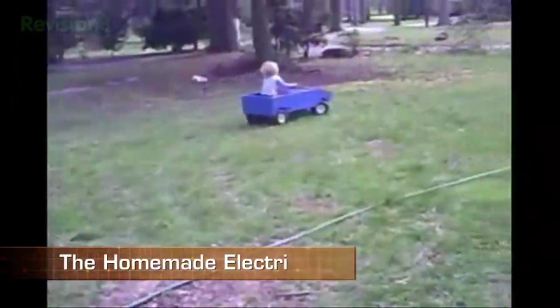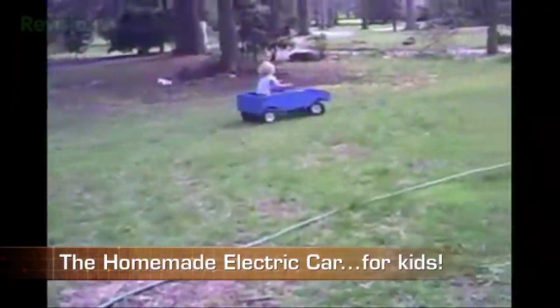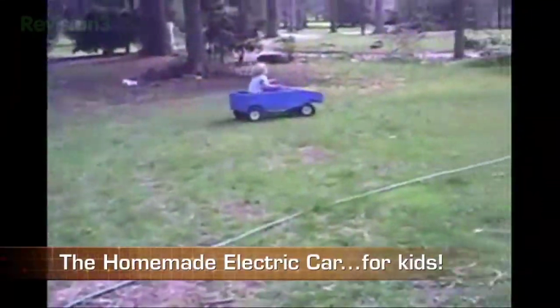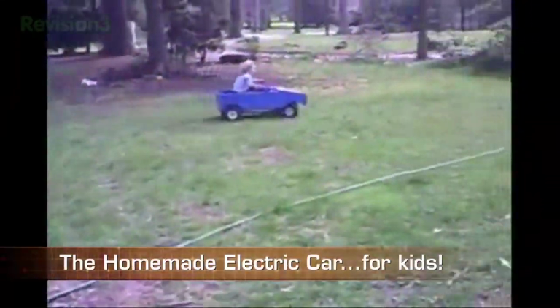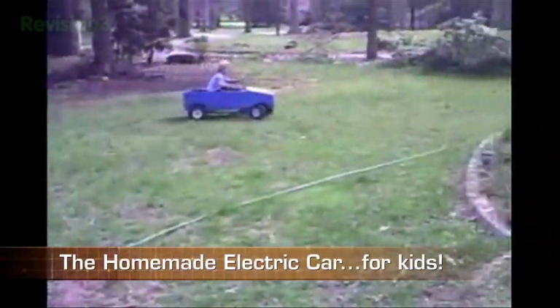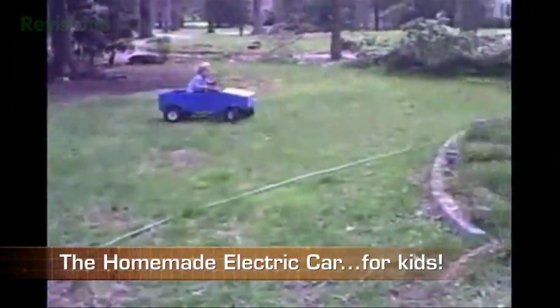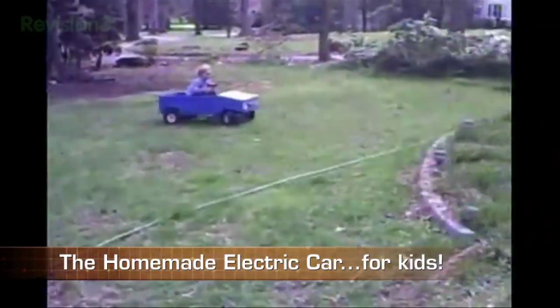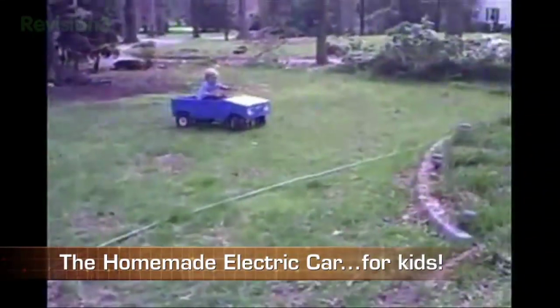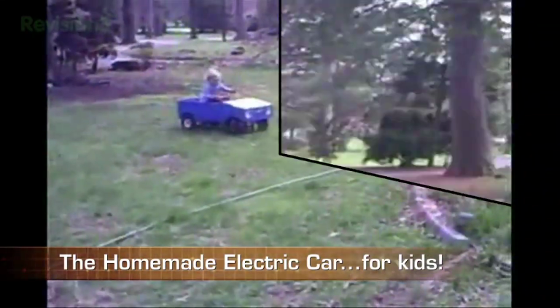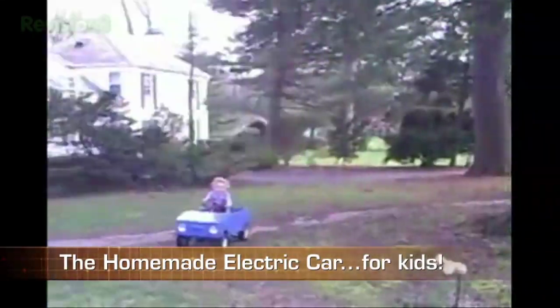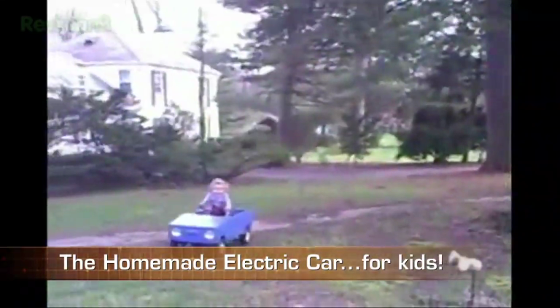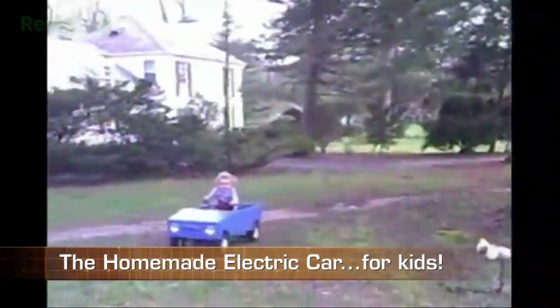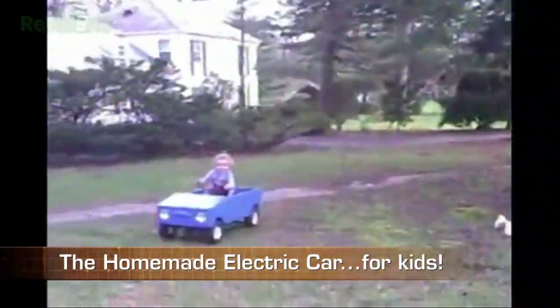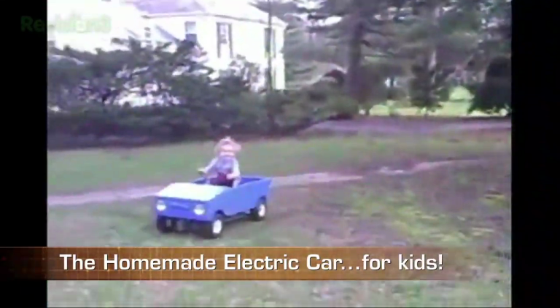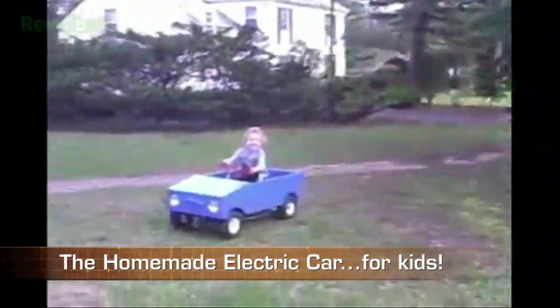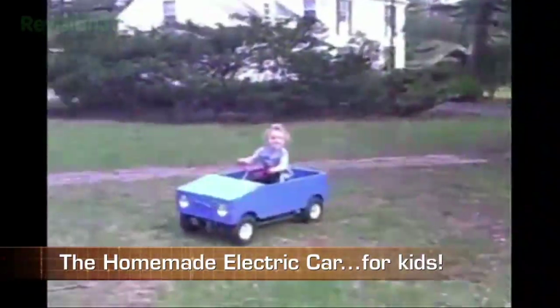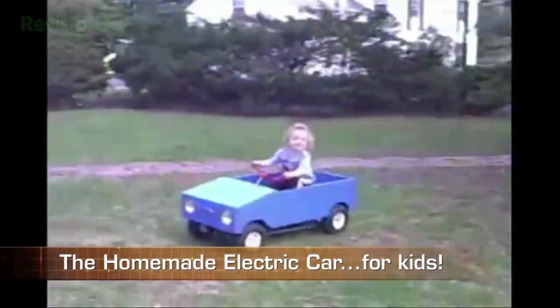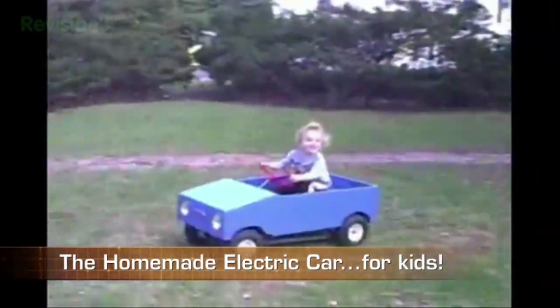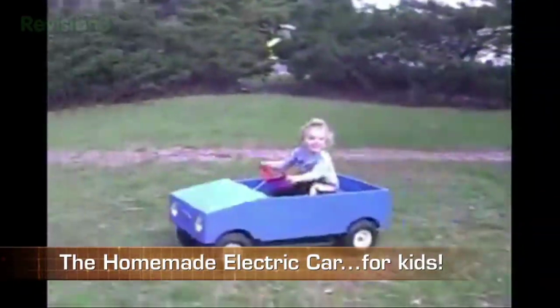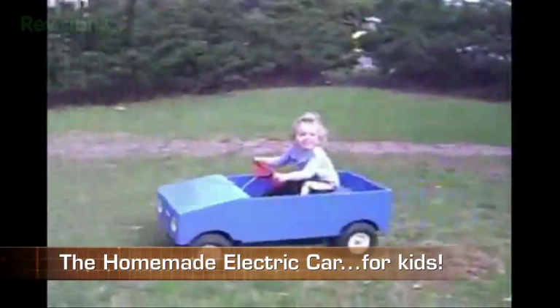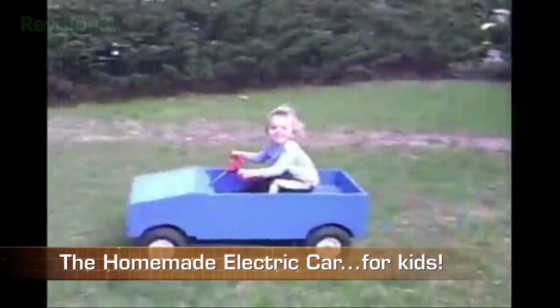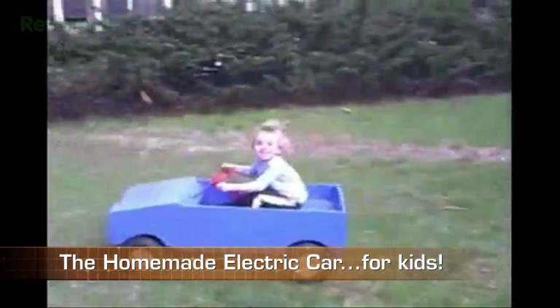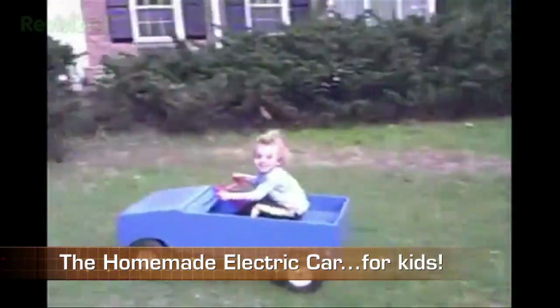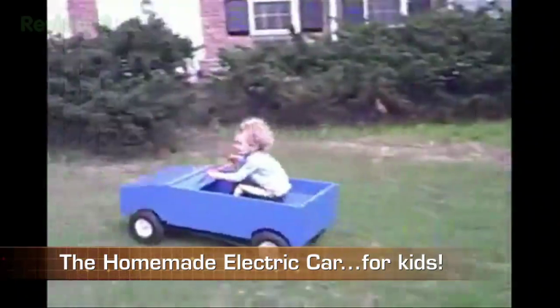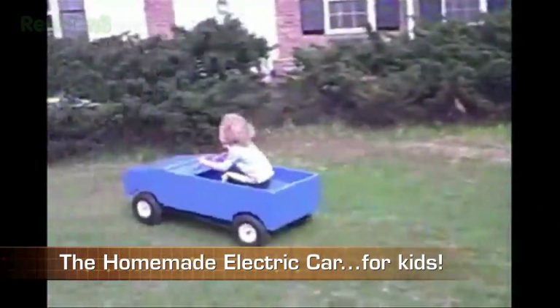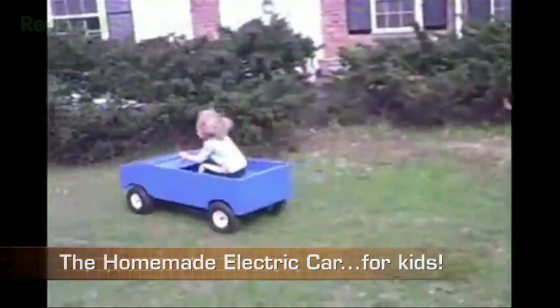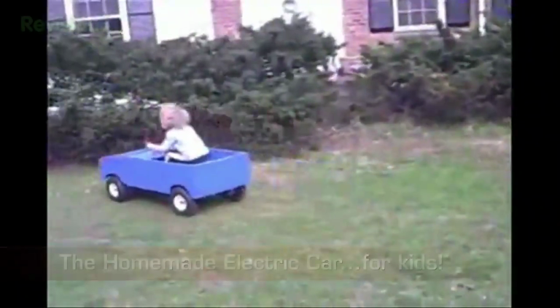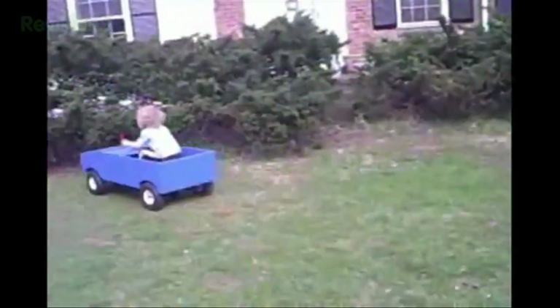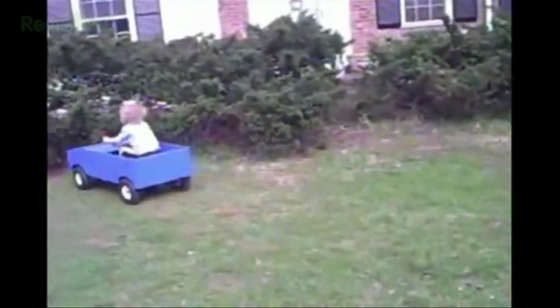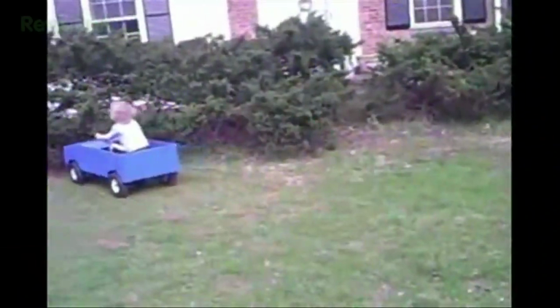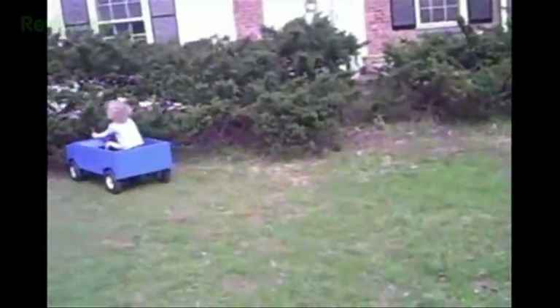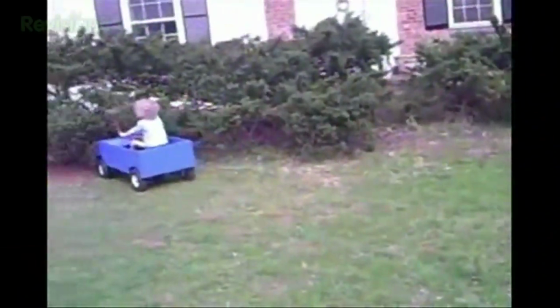Speaking of homemade electric cars, here's another kid that's going green. Well, at least he's crashing into it.